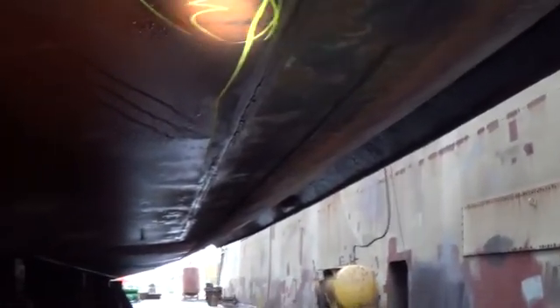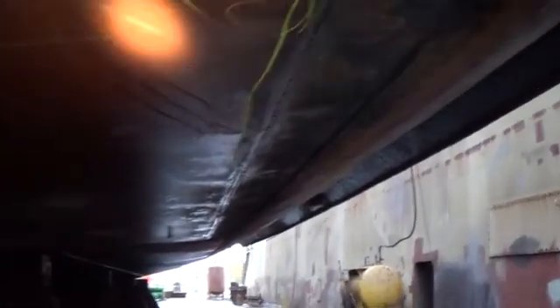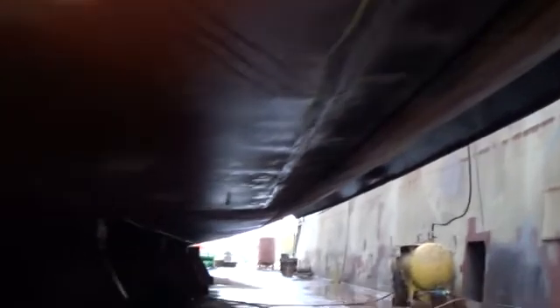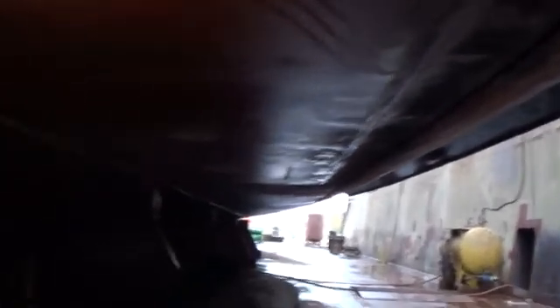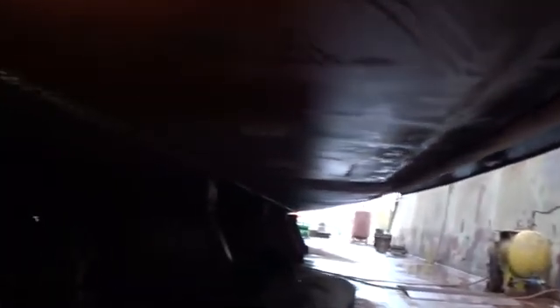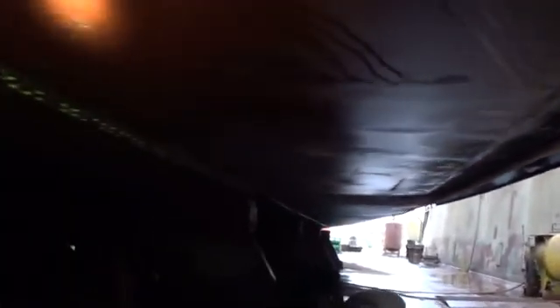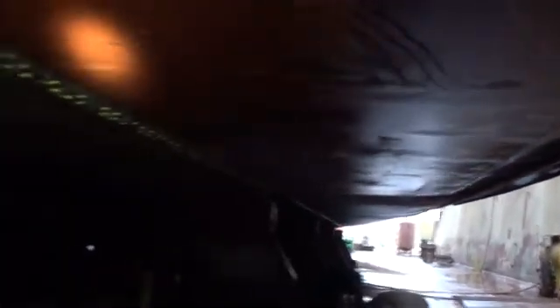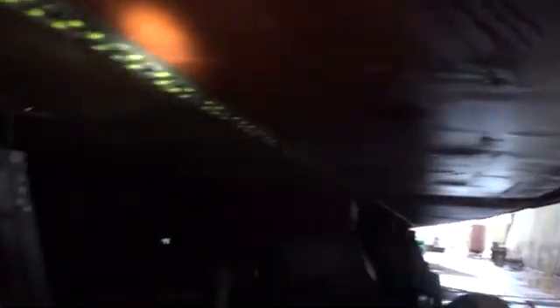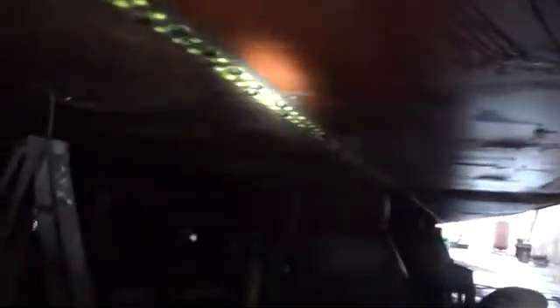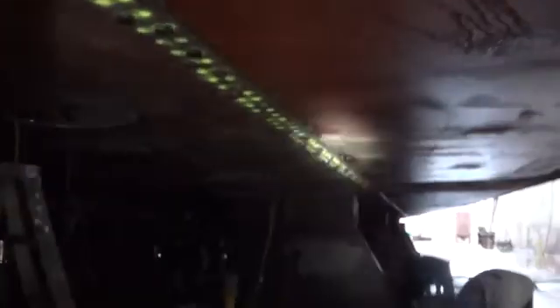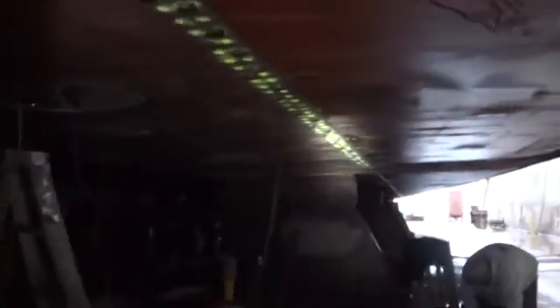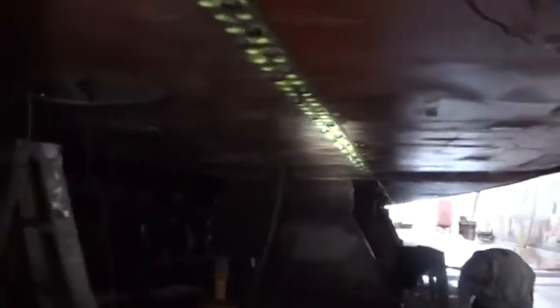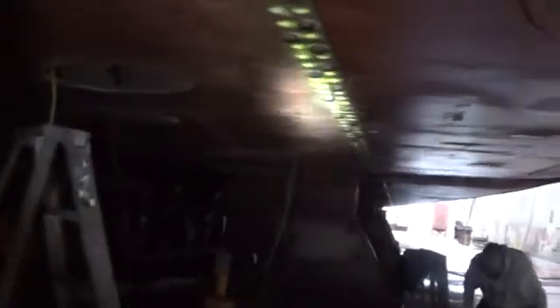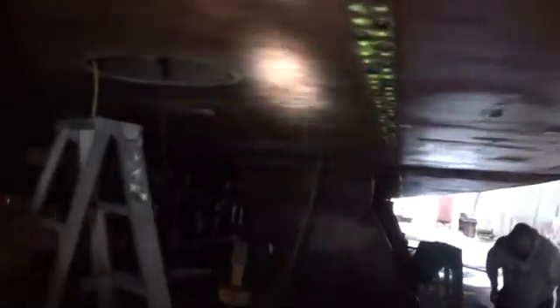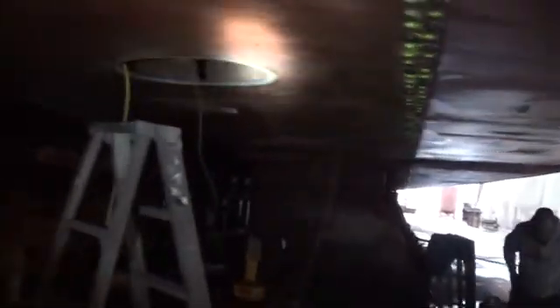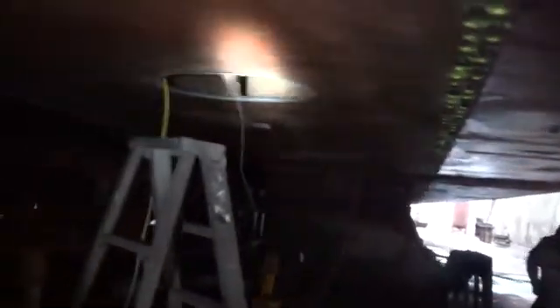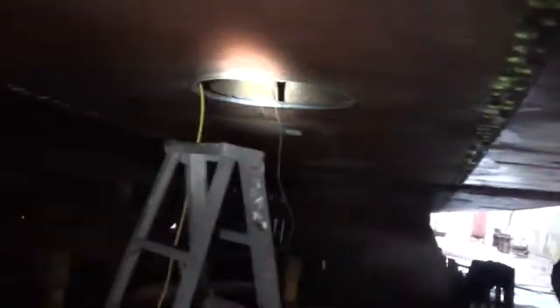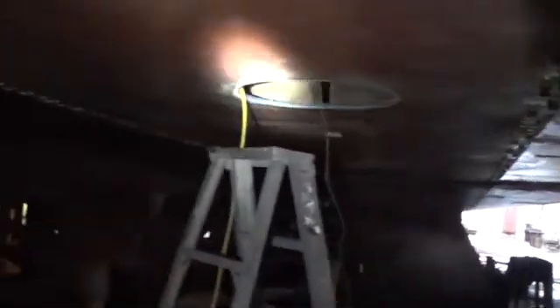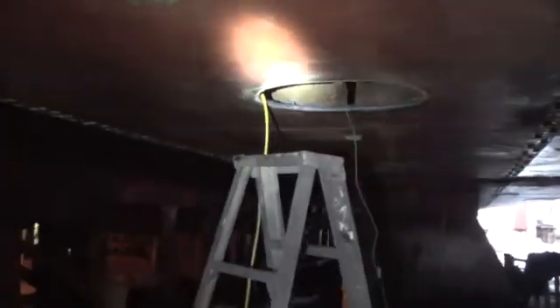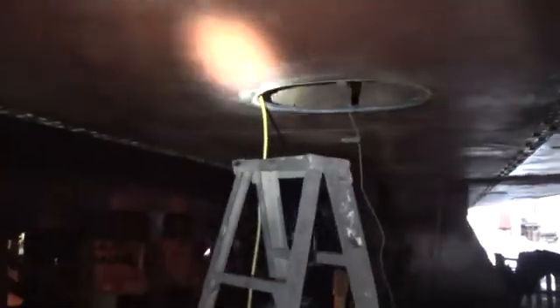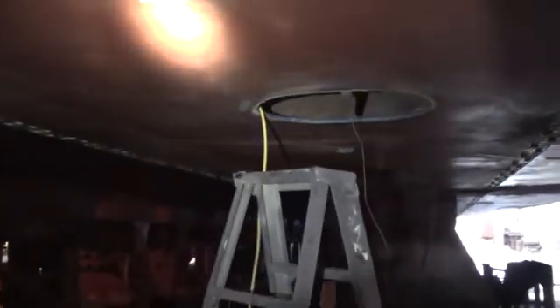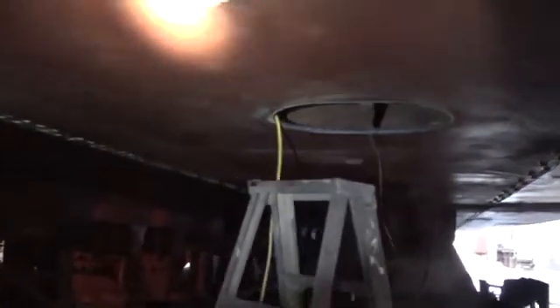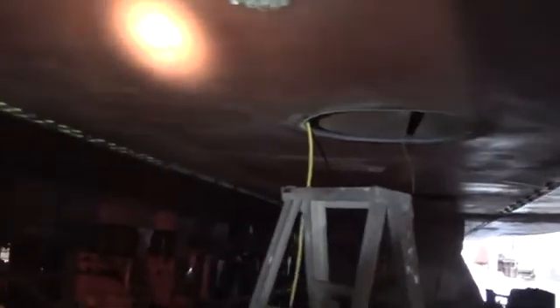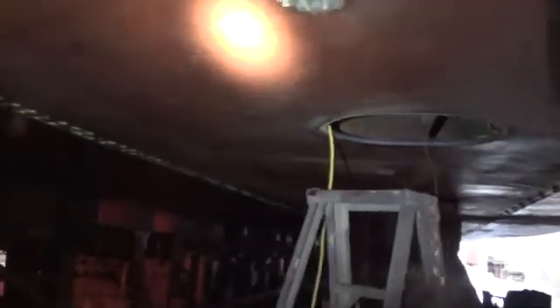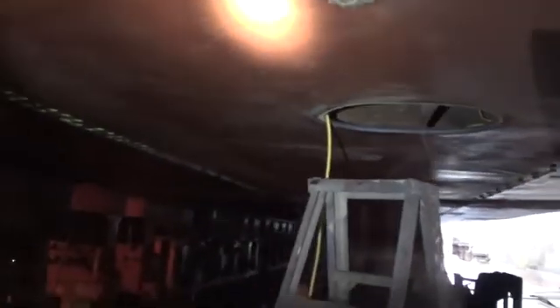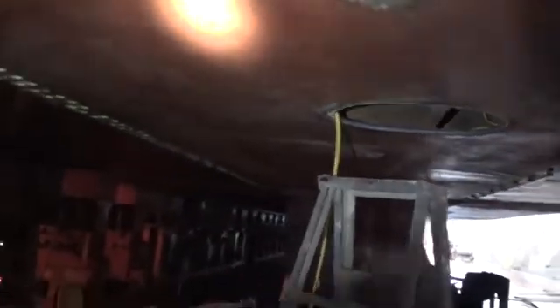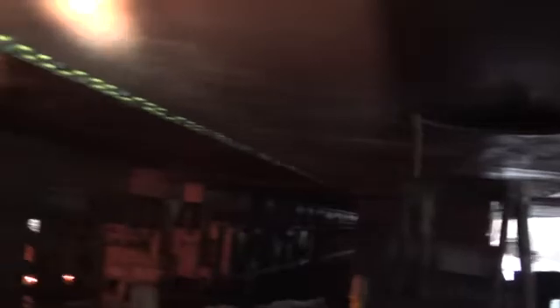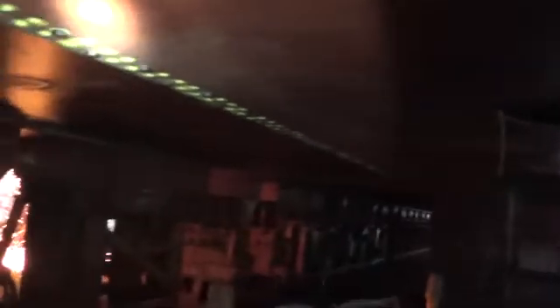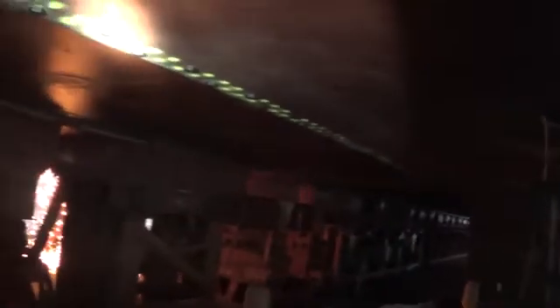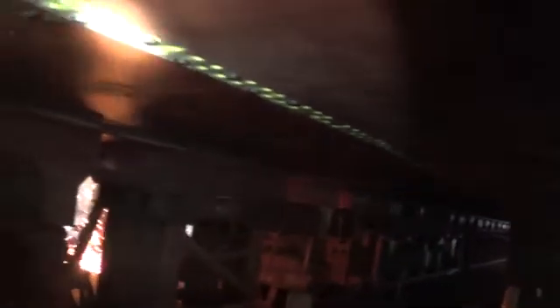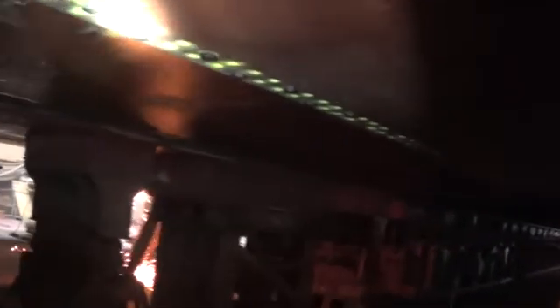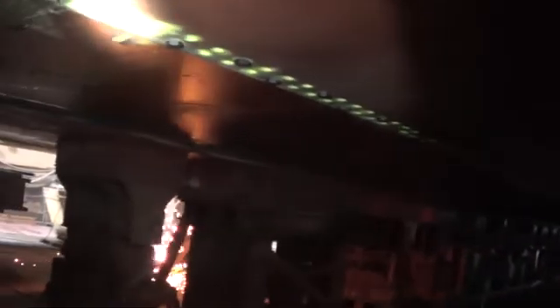This is ready for the rivet team to come in tomorrow. They will set up, get ready, and start putting rivets in.